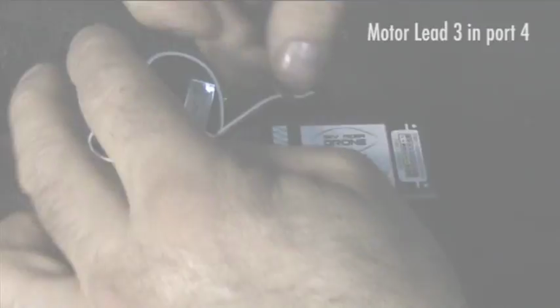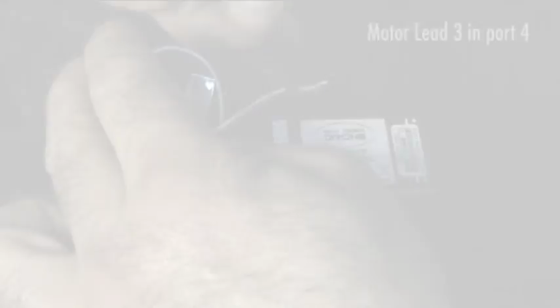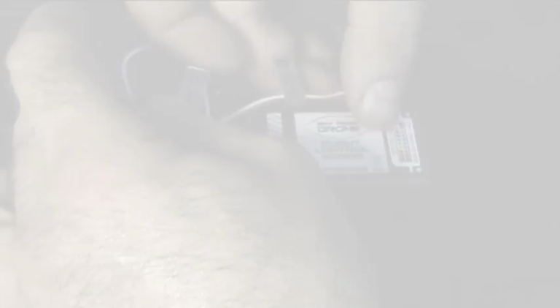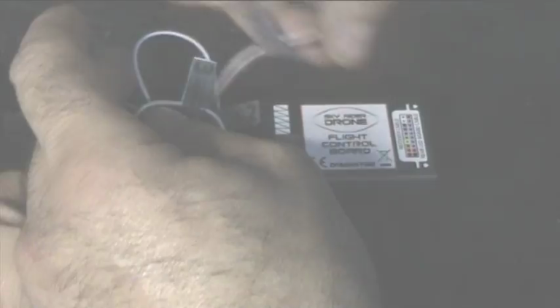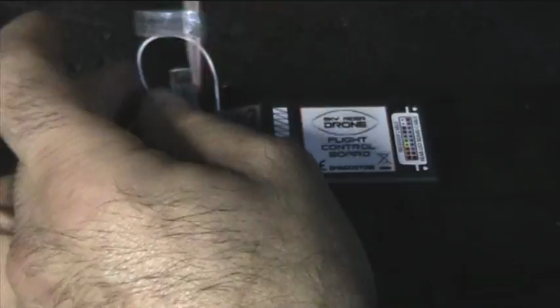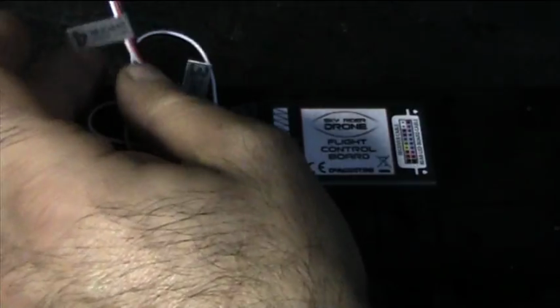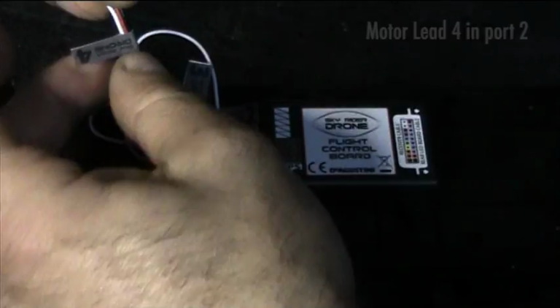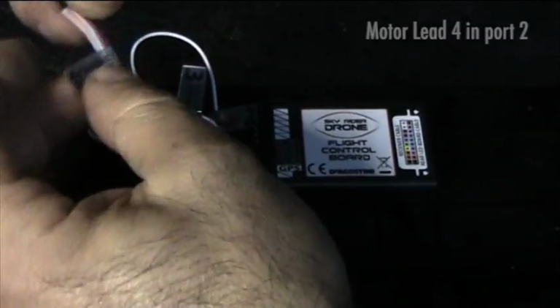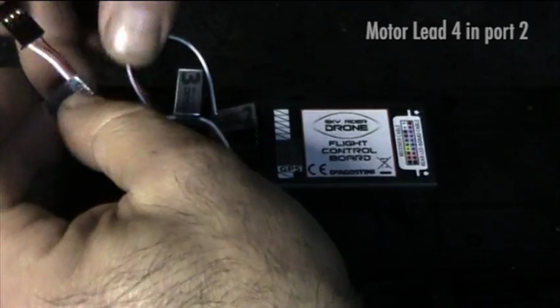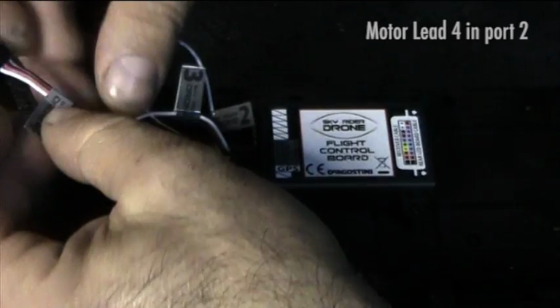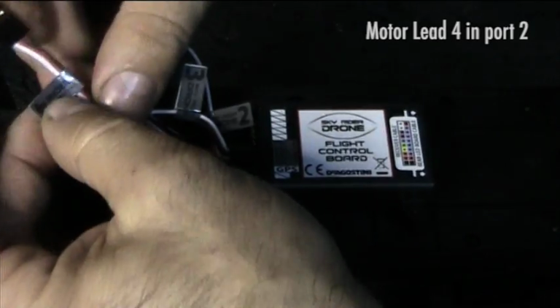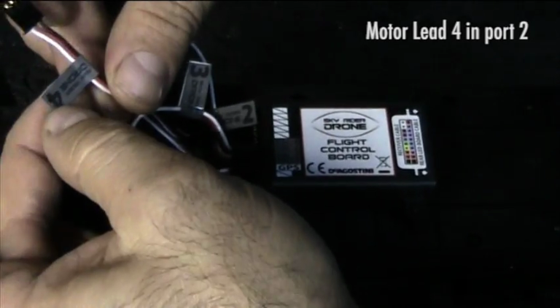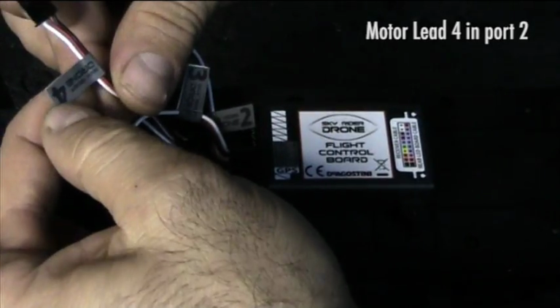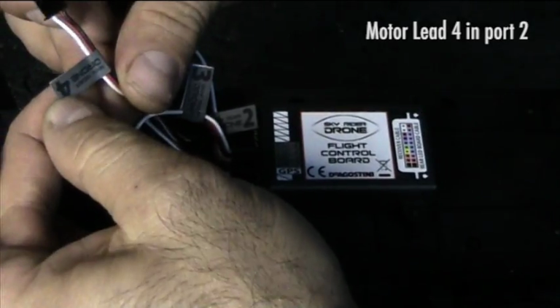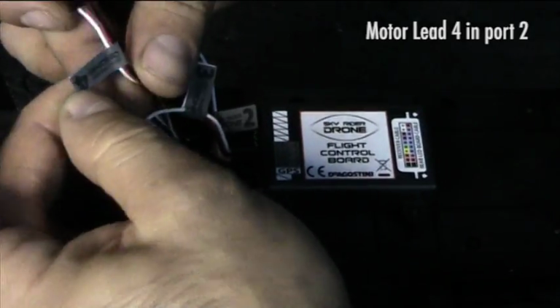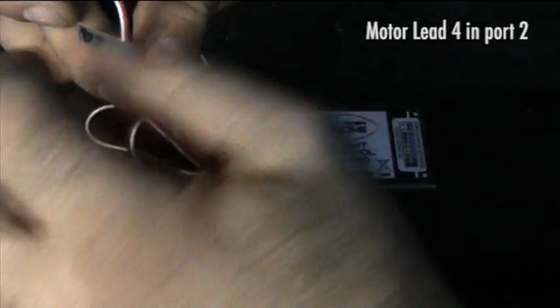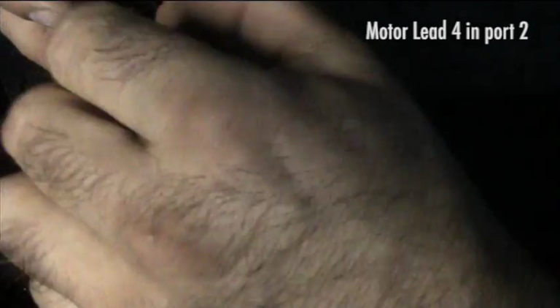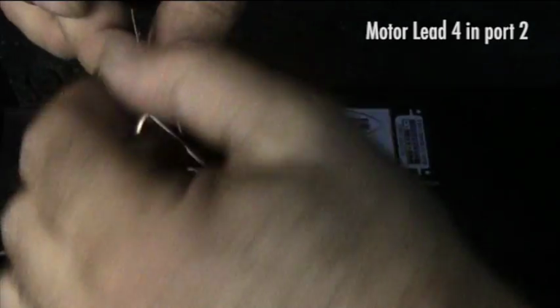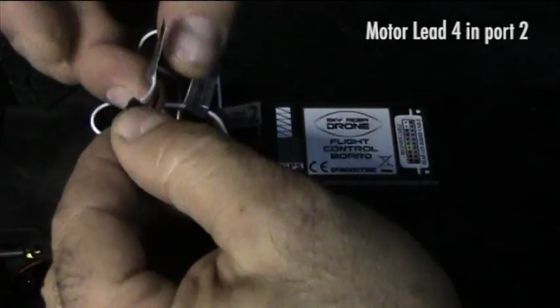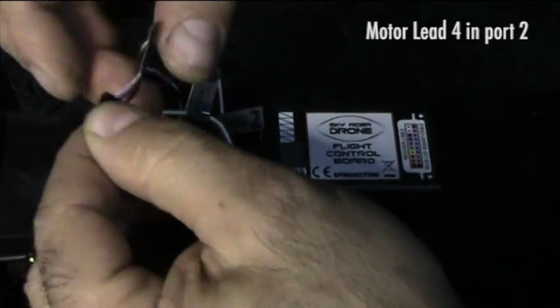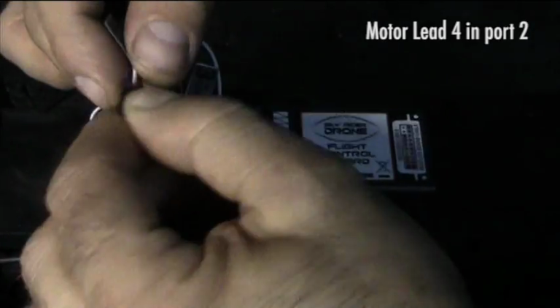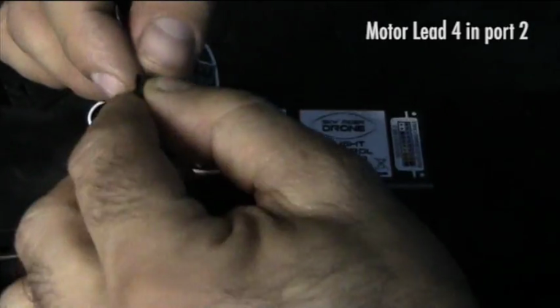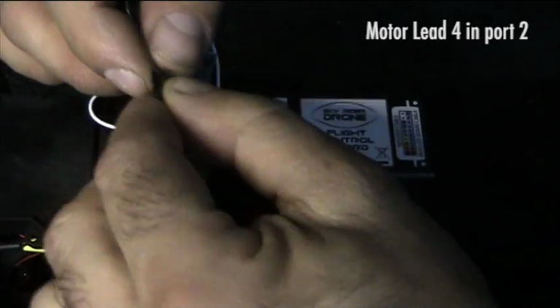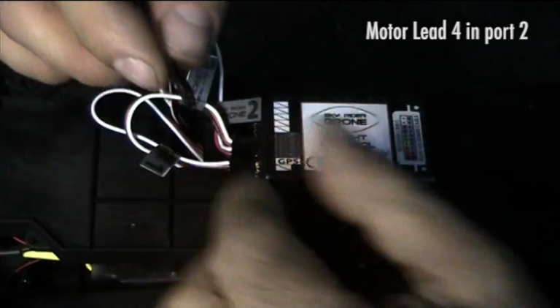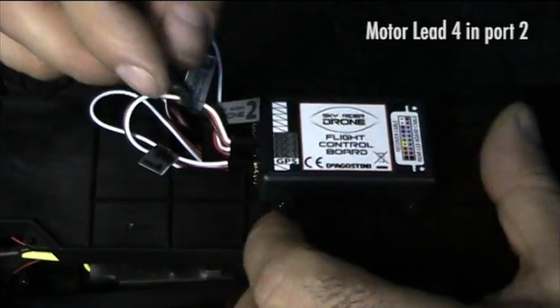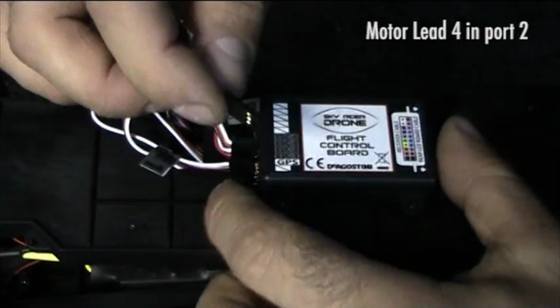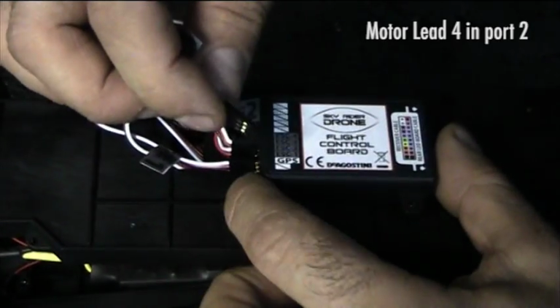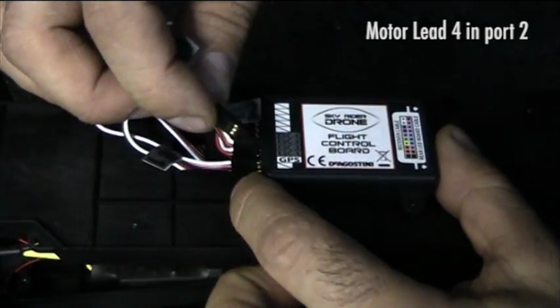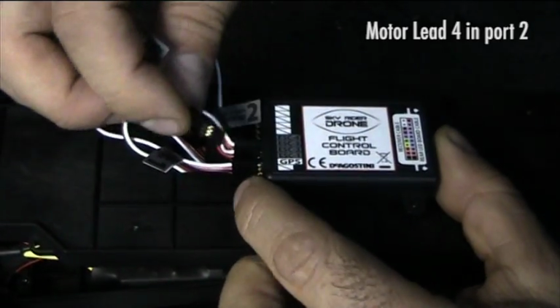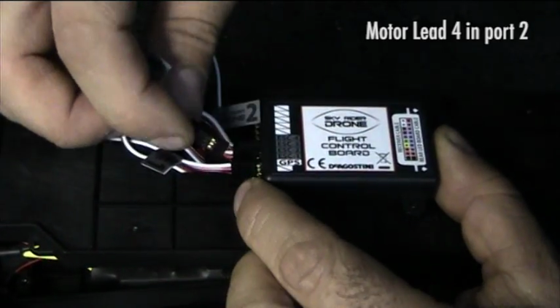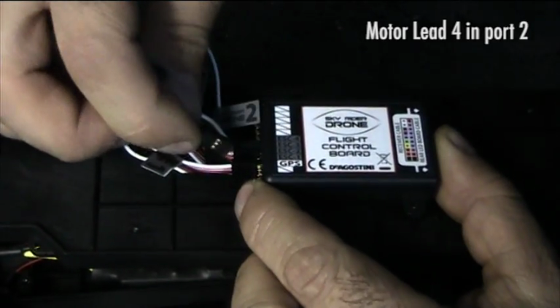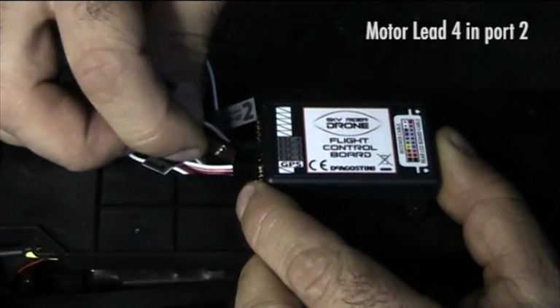And finally, motor lead 4 connects to ESC port 2.